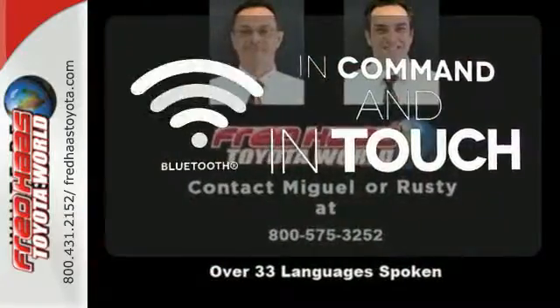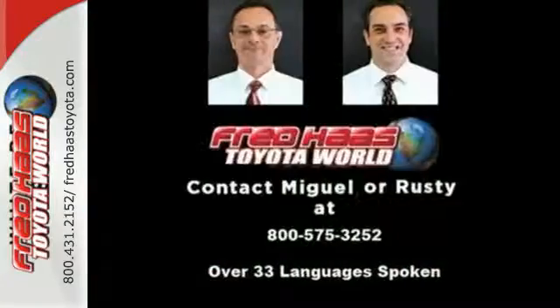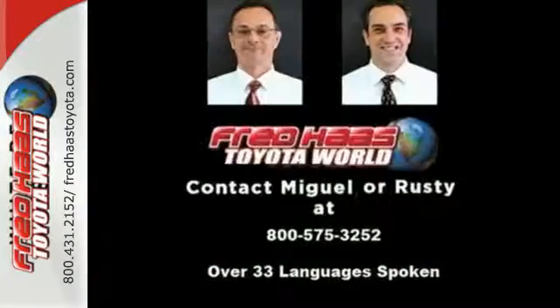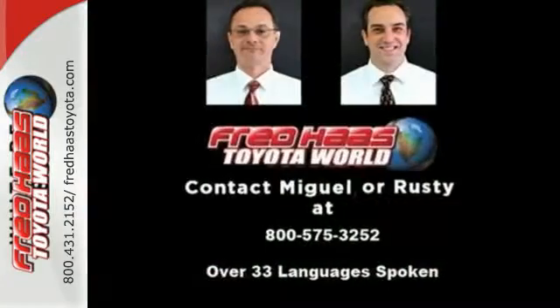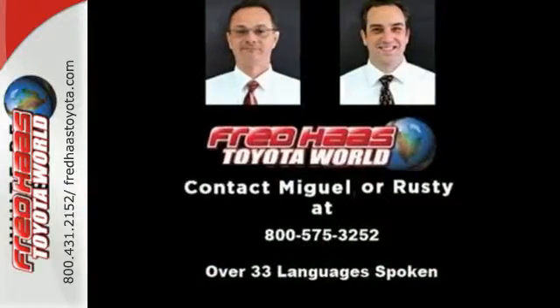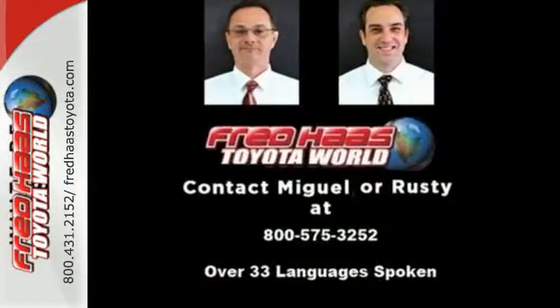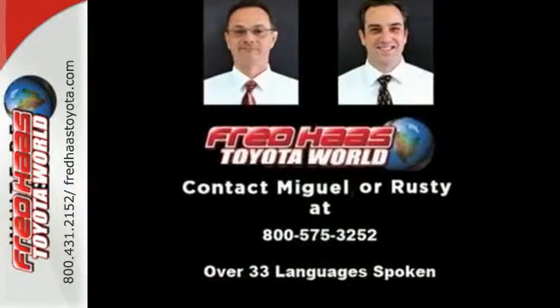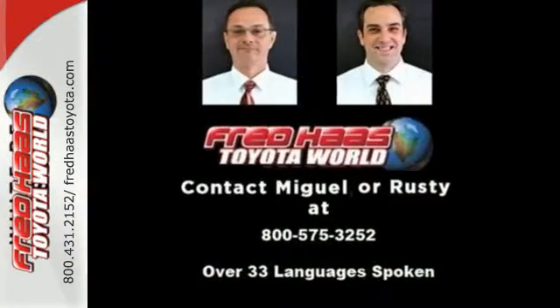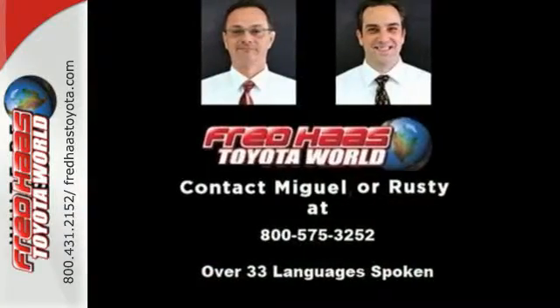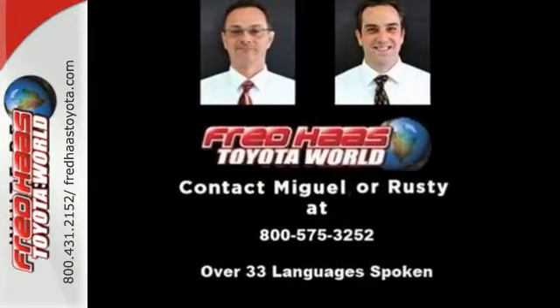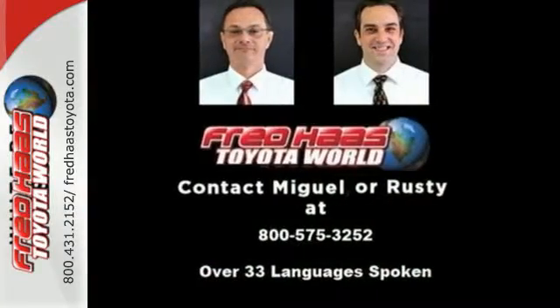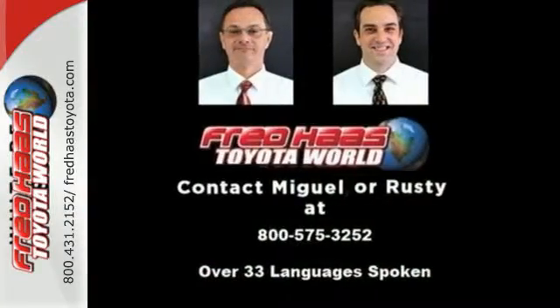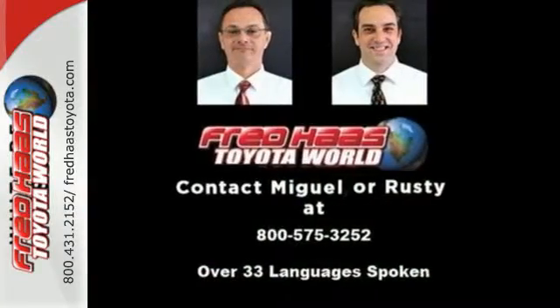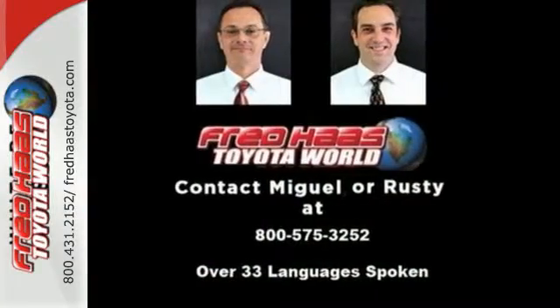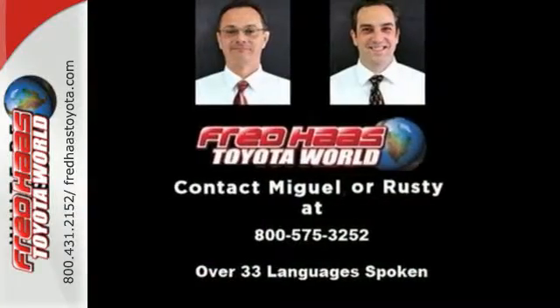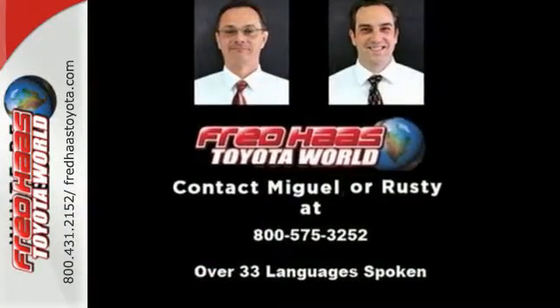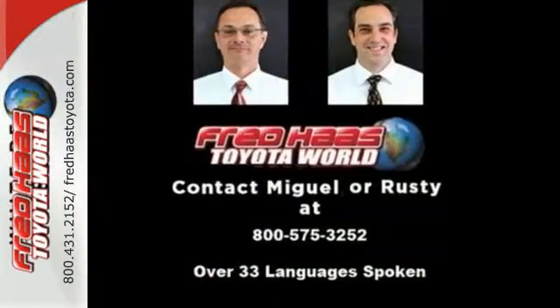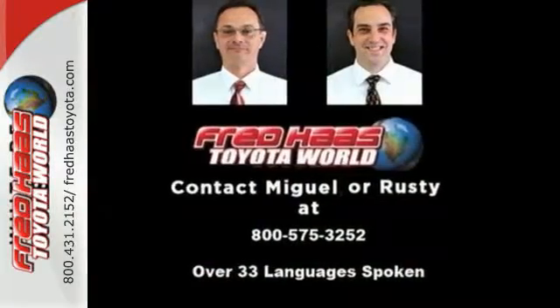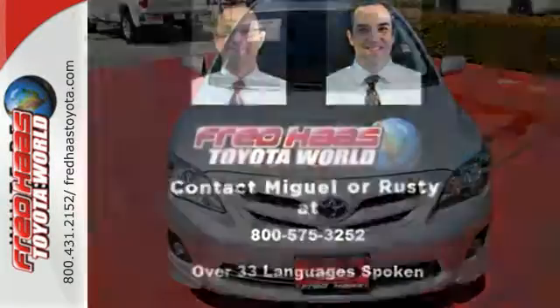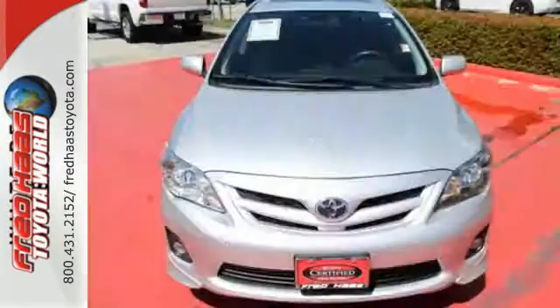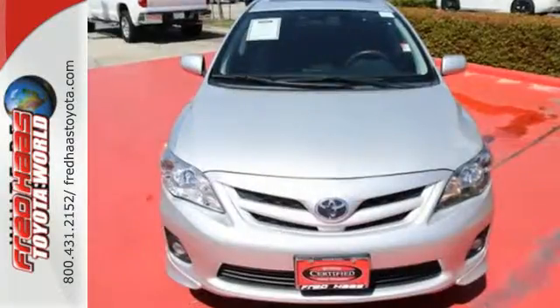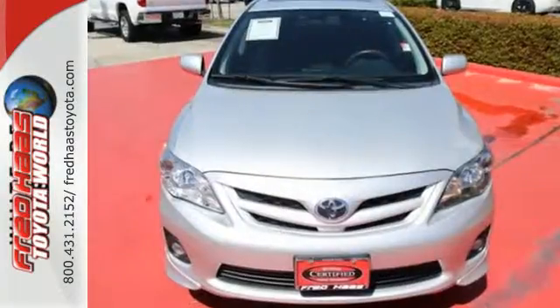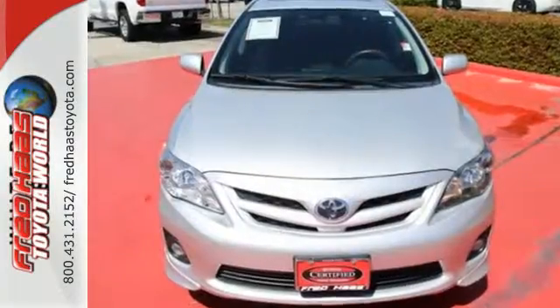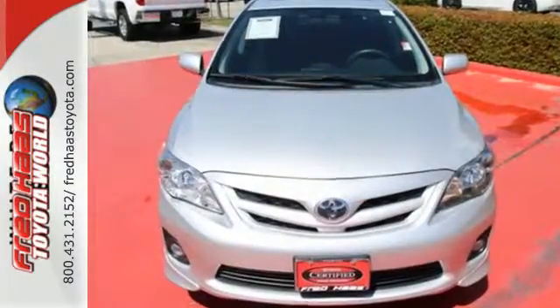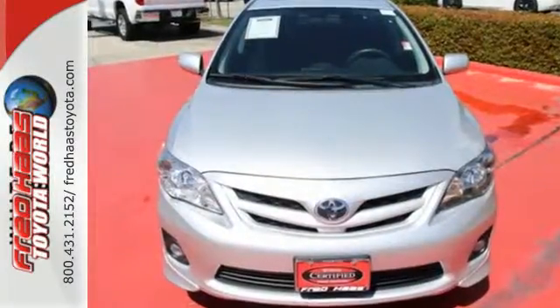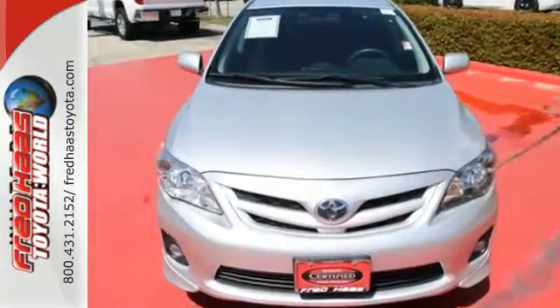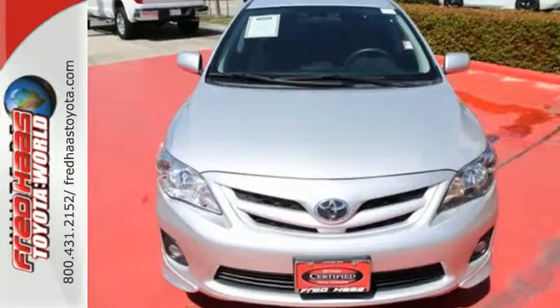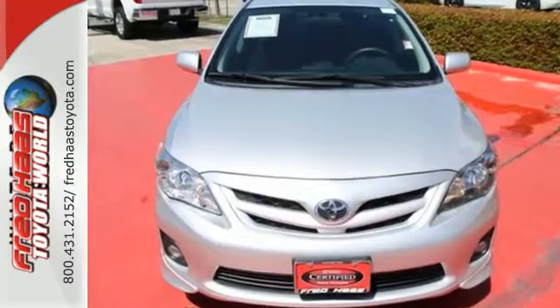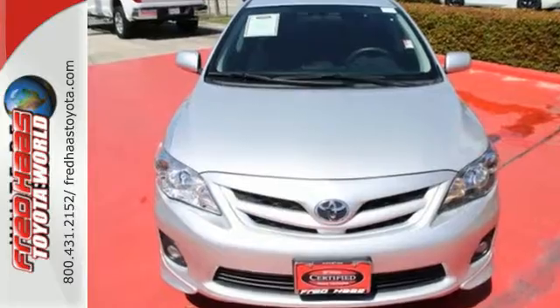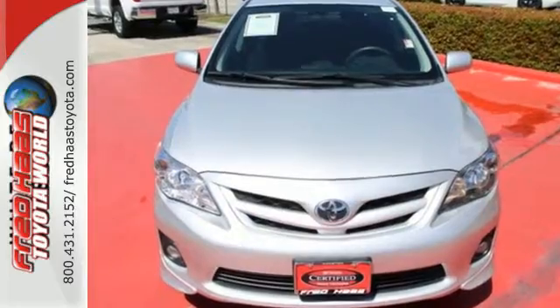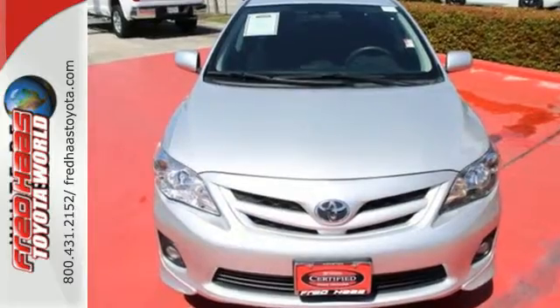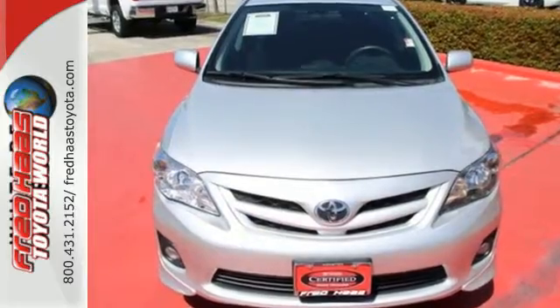Affordable and consistent, this Corolla is ready for you. Take it for a test drive today.